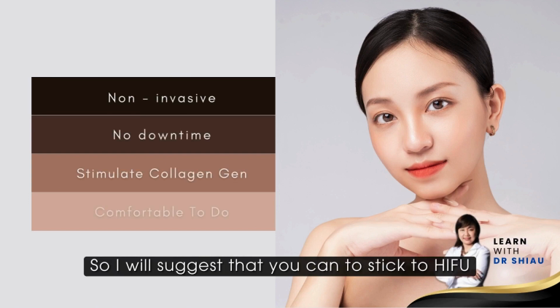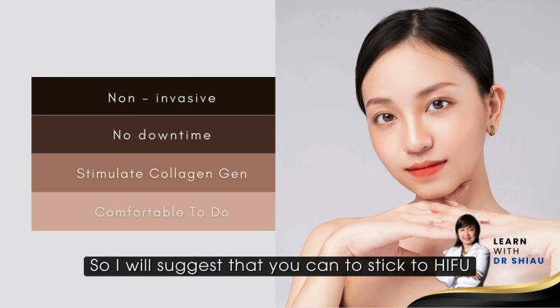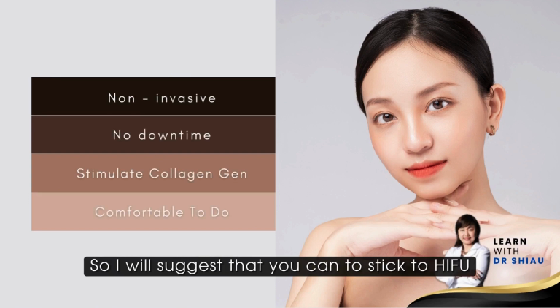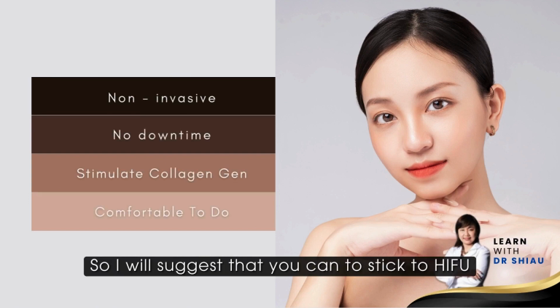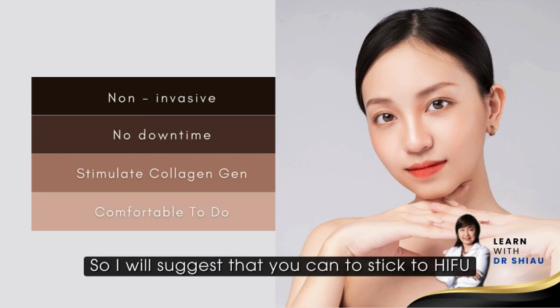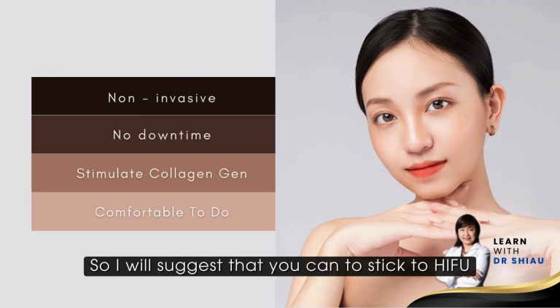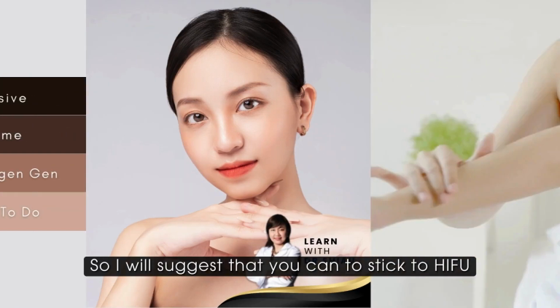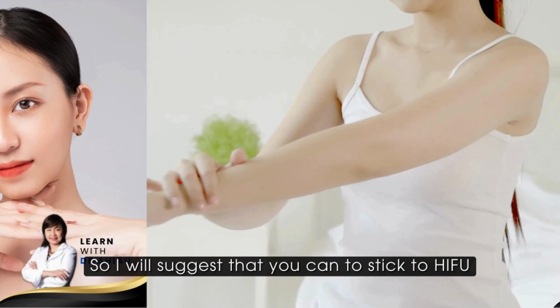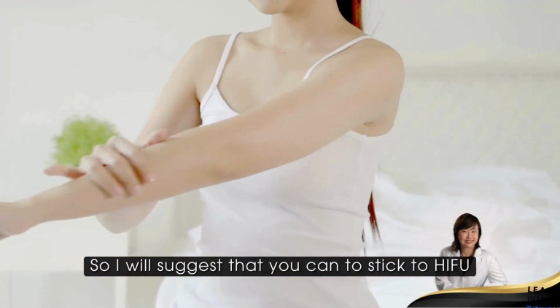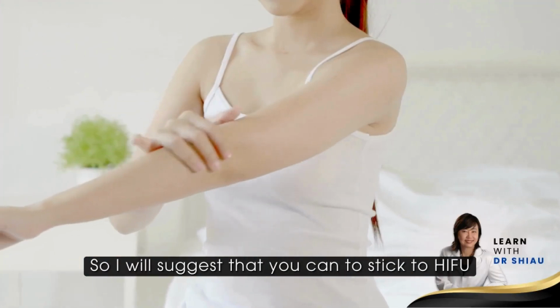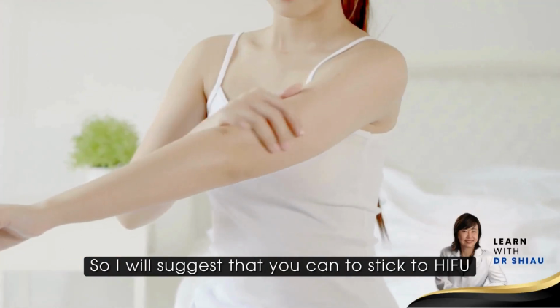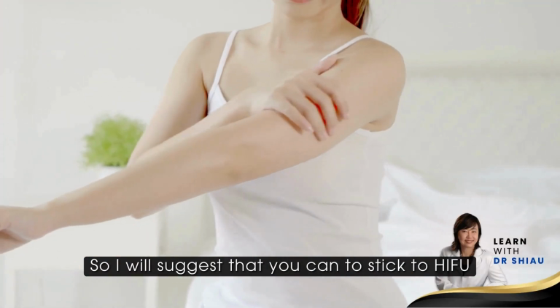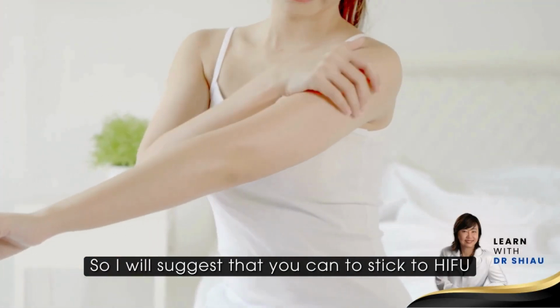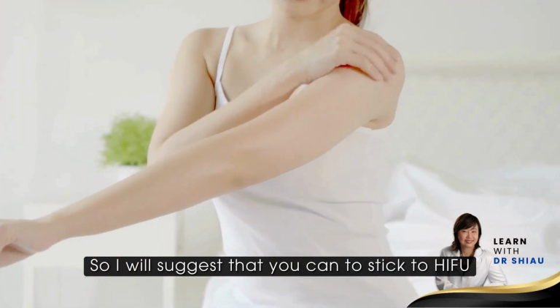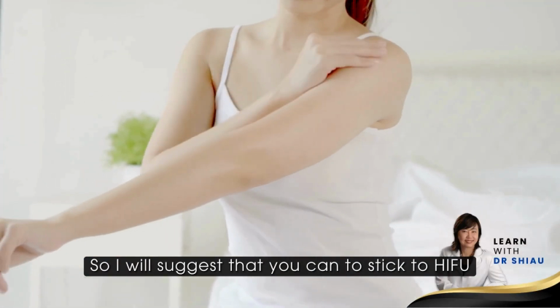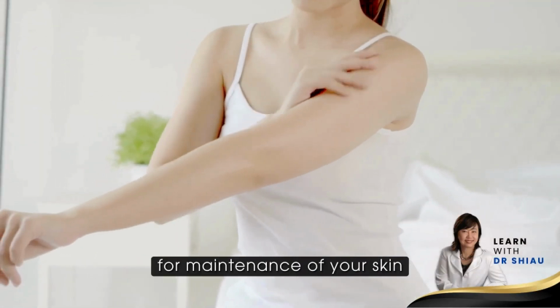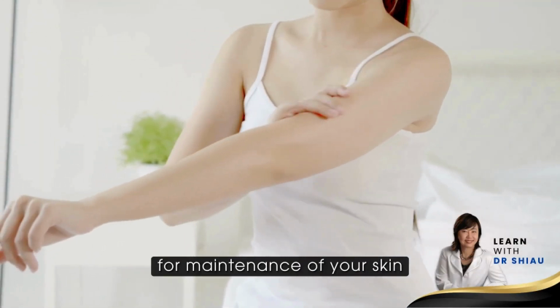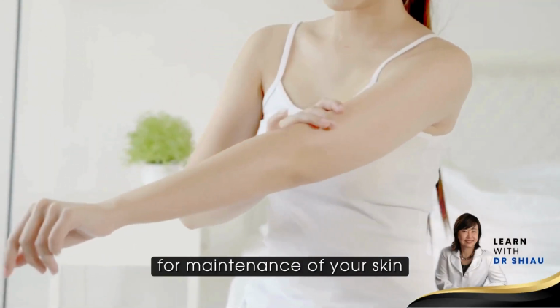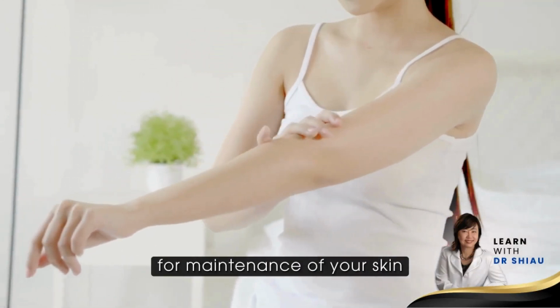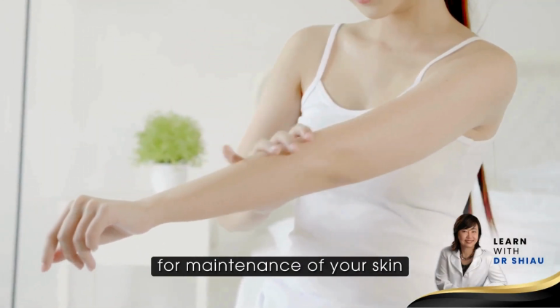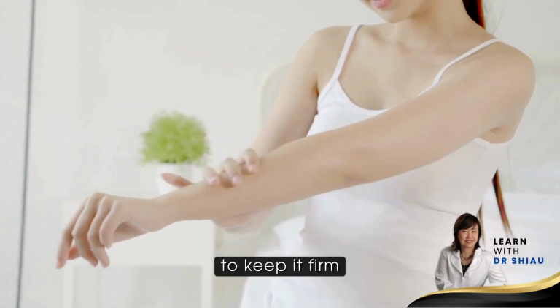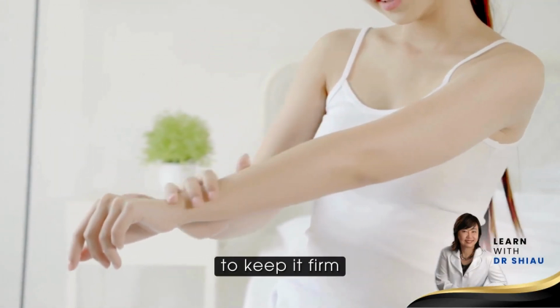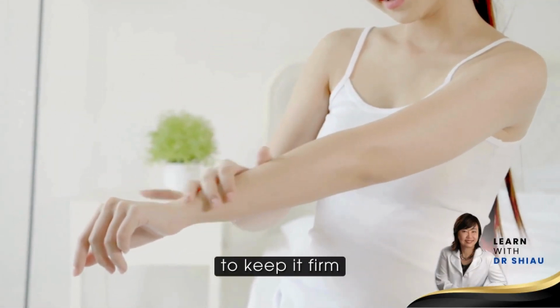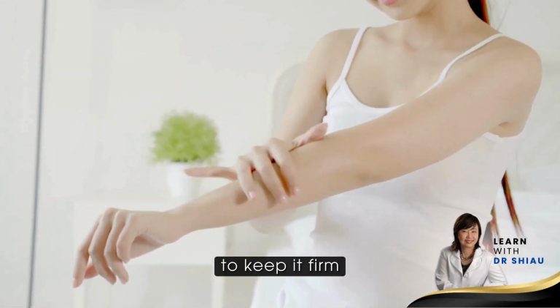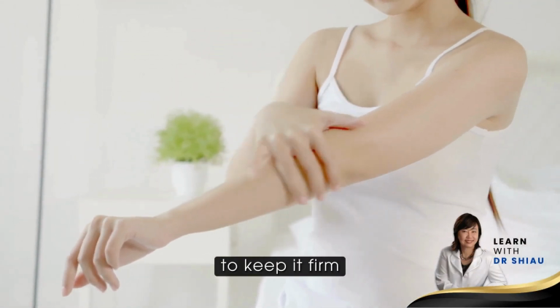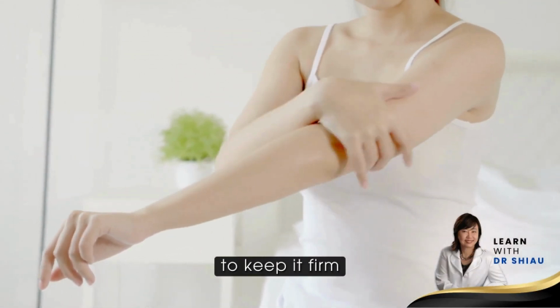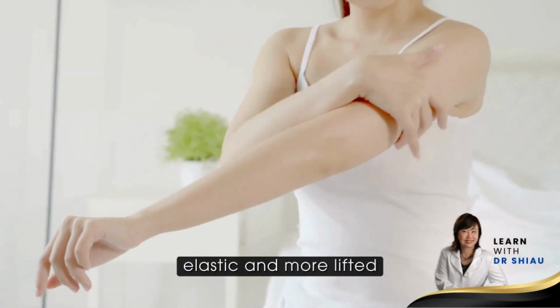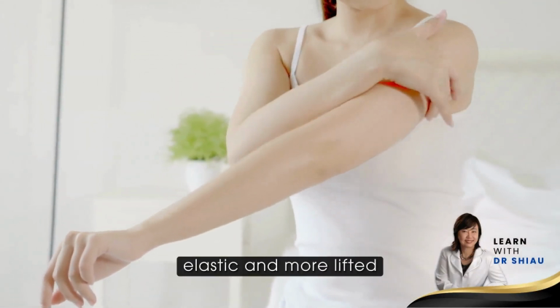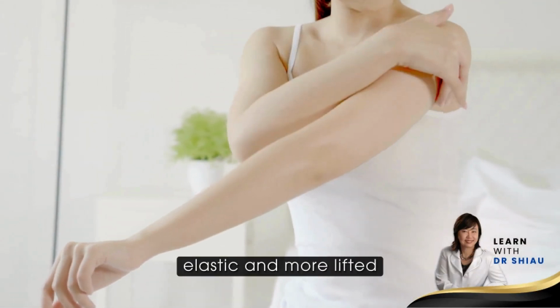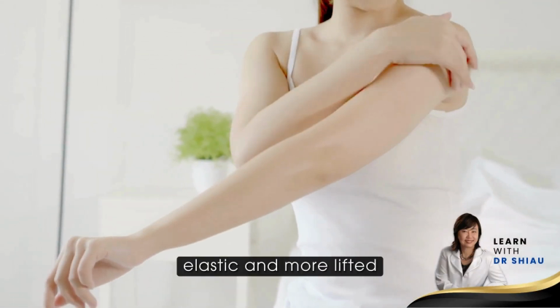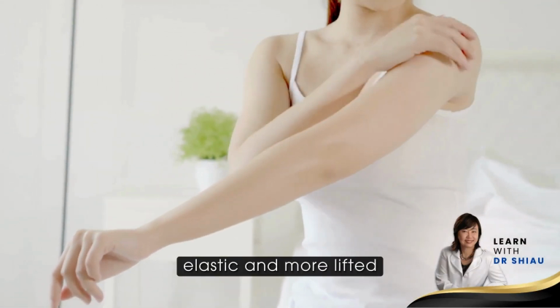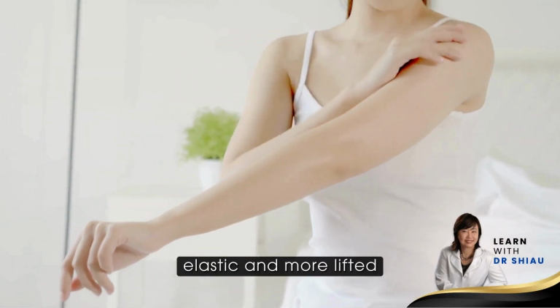I would suggest that you can stick to doing HIFU on areas of your skin to keep it firm, elastic, and more lifted.